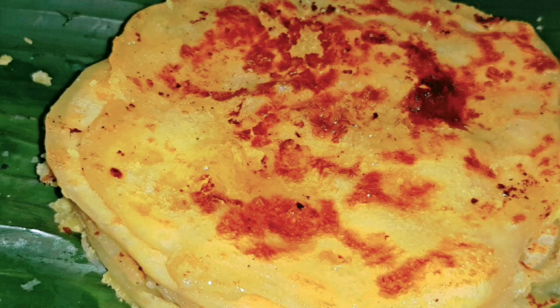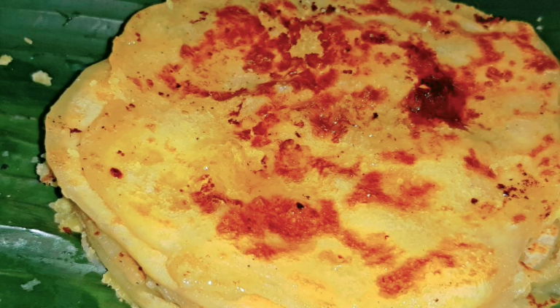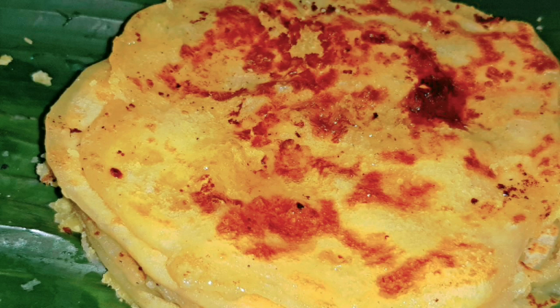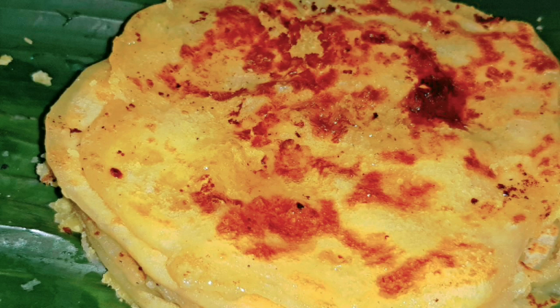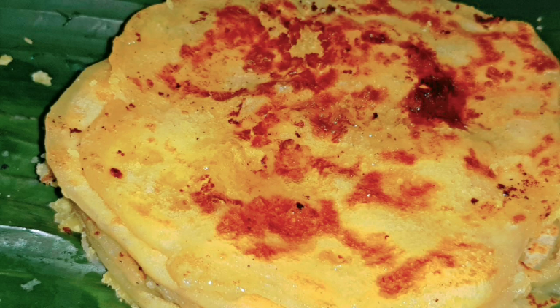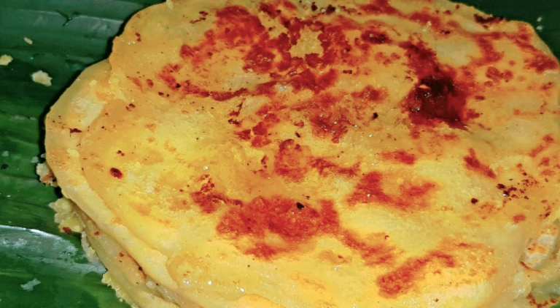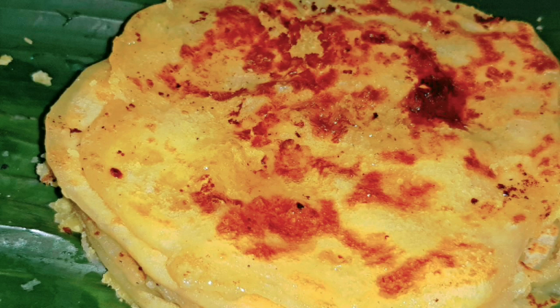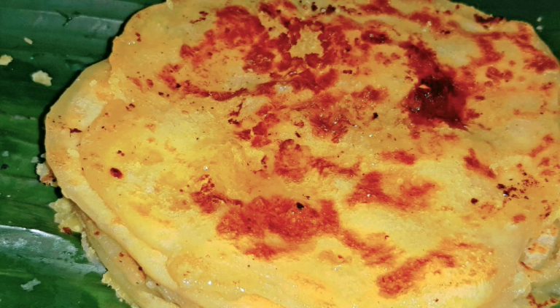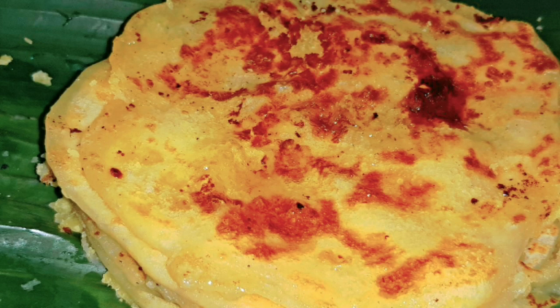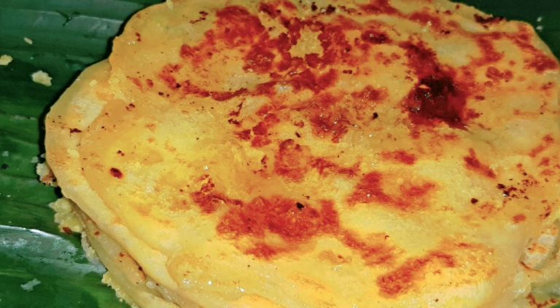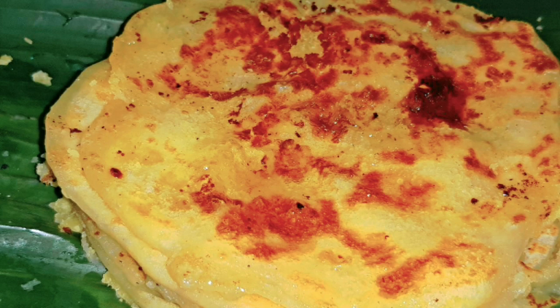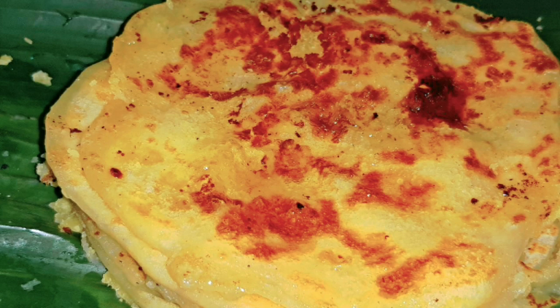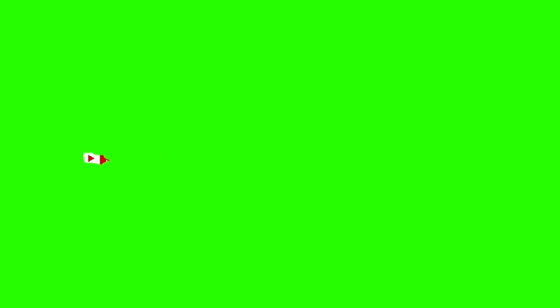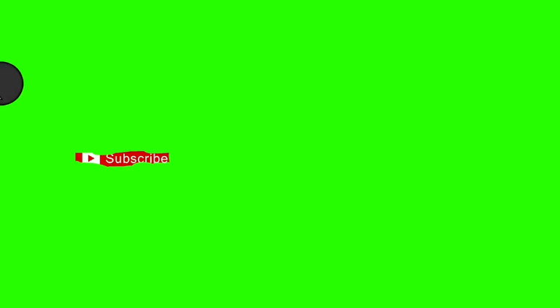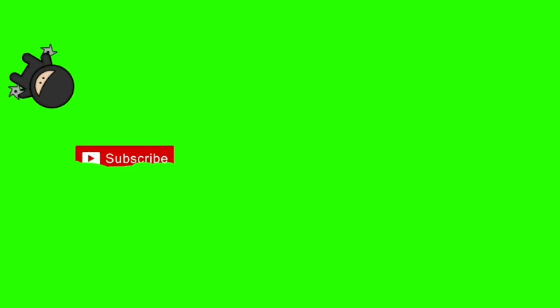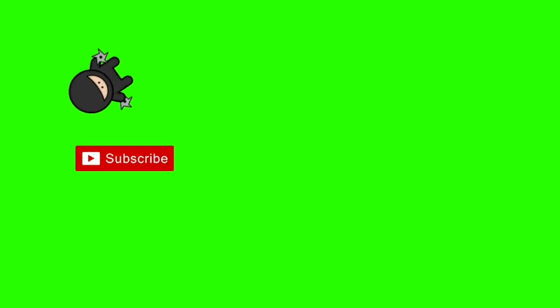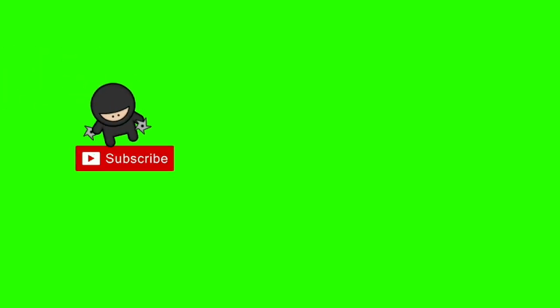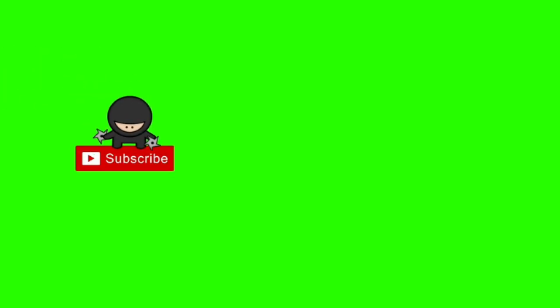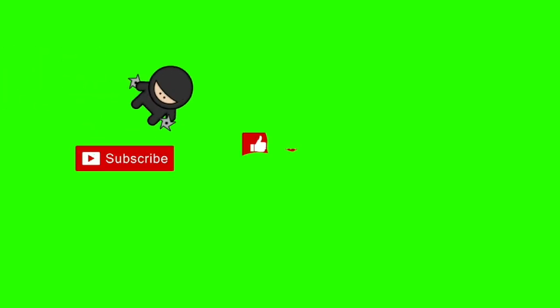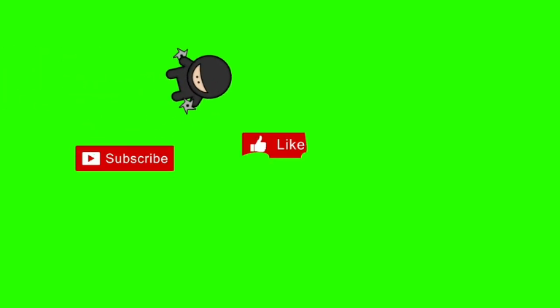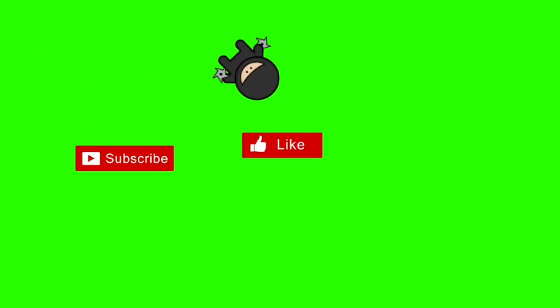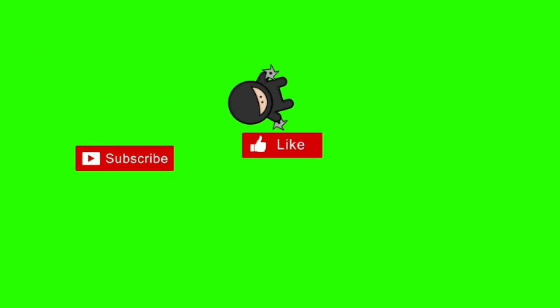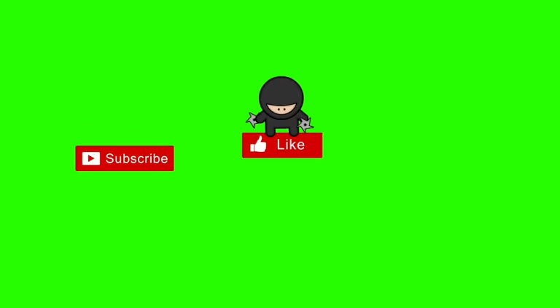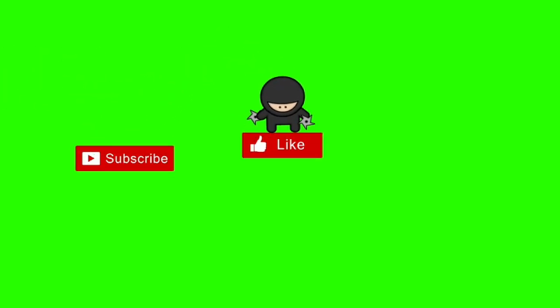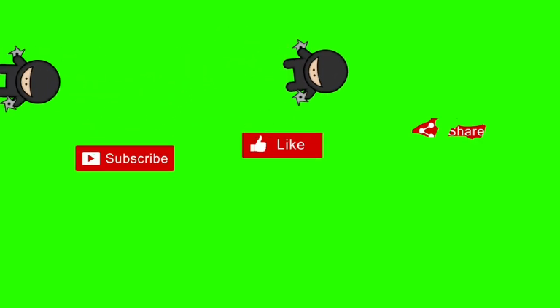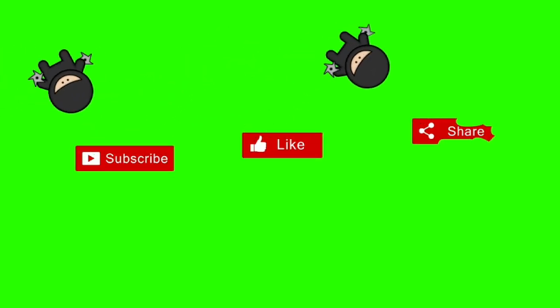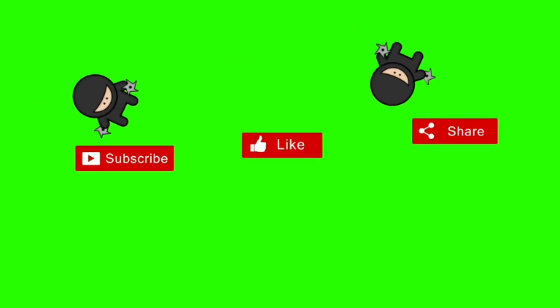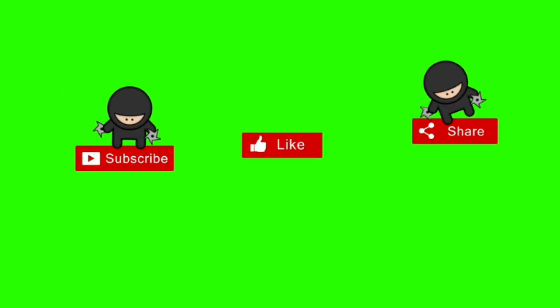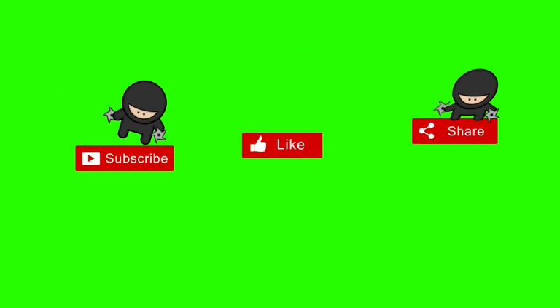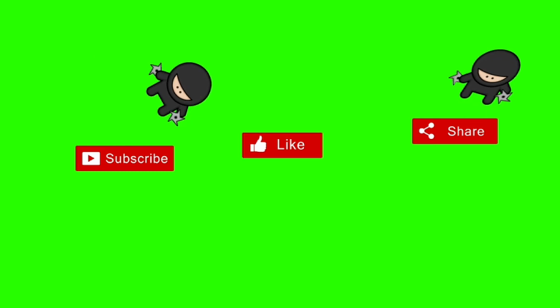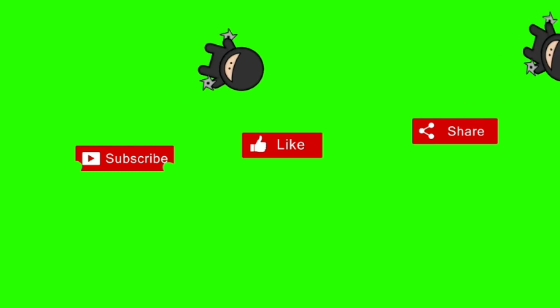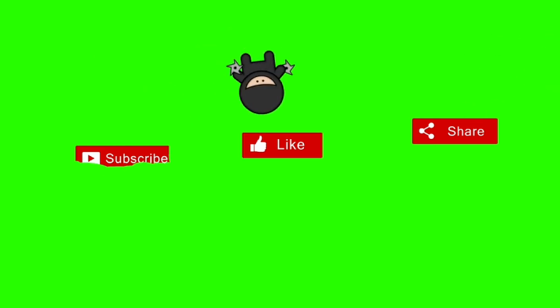Please like and share and subscribe to our channel. I have a great request.